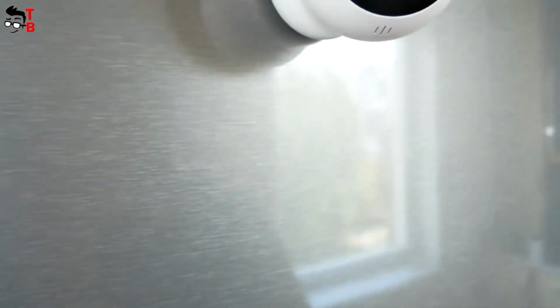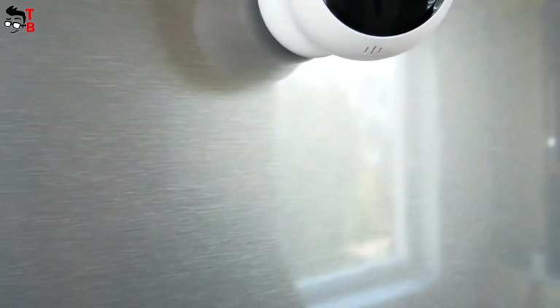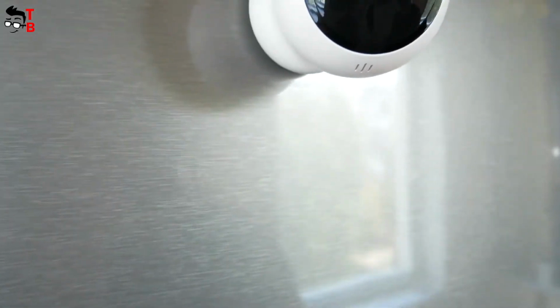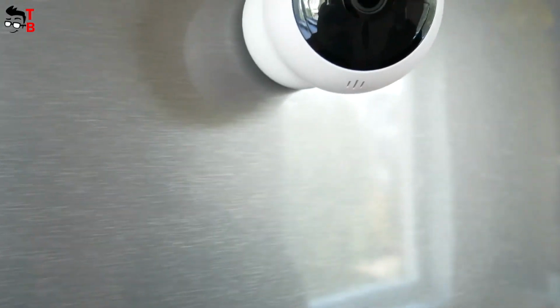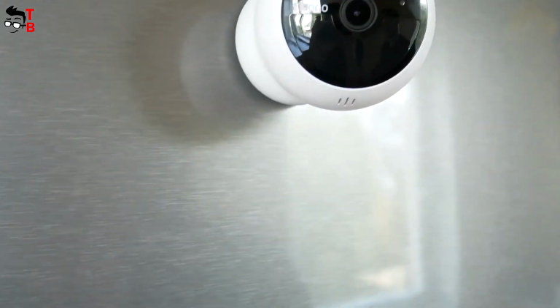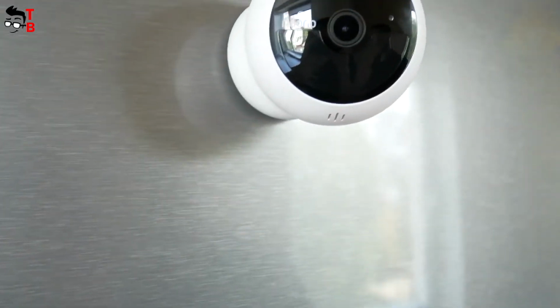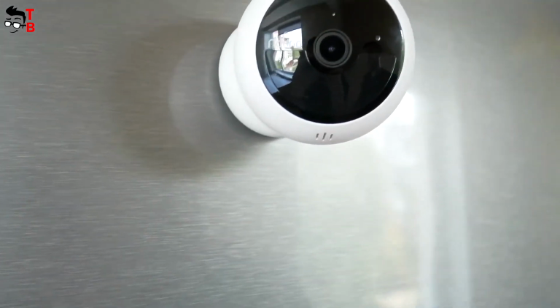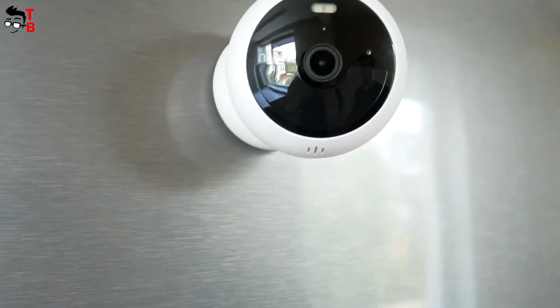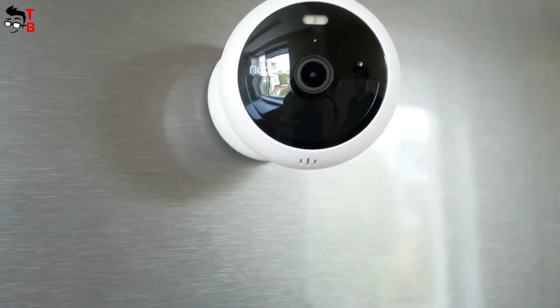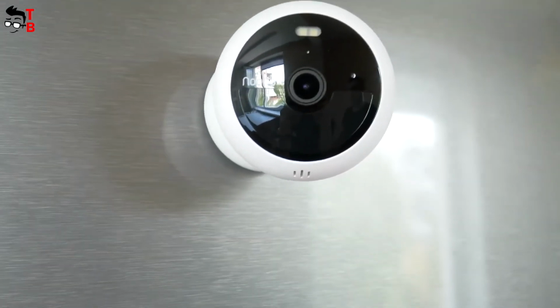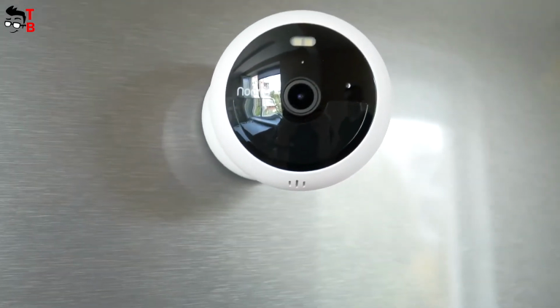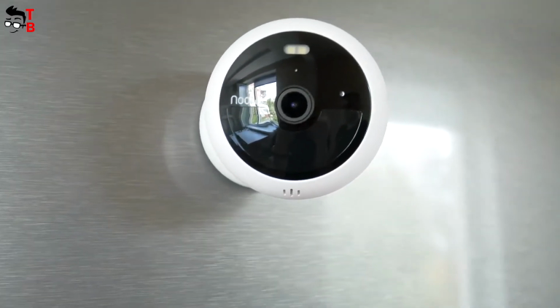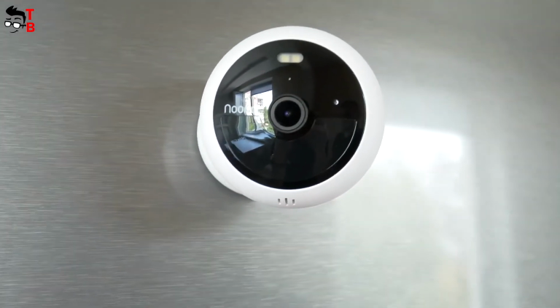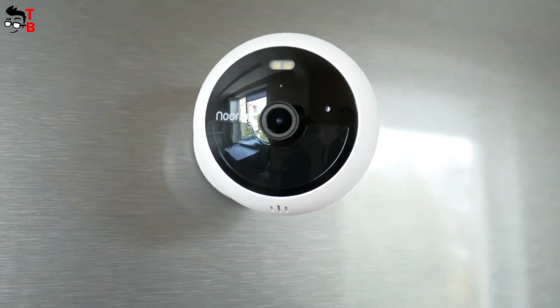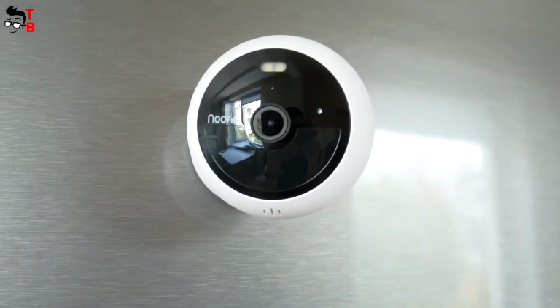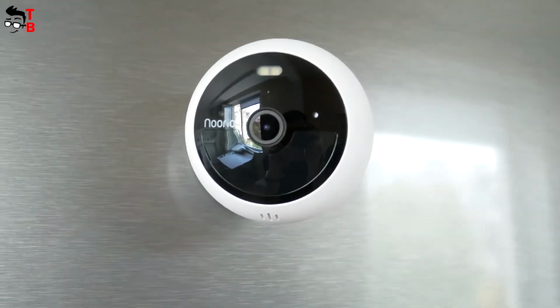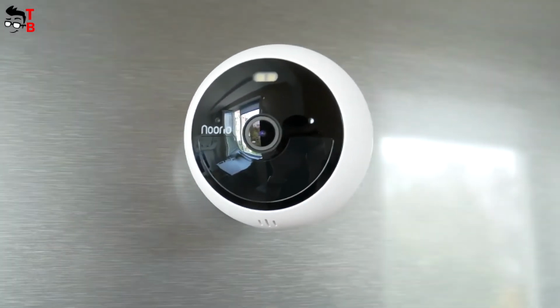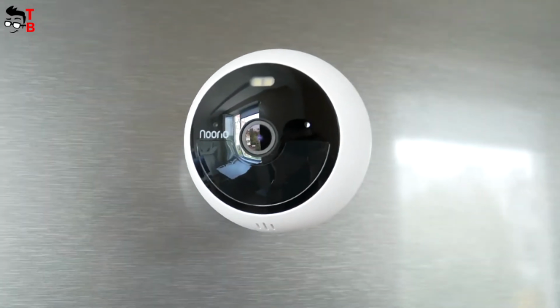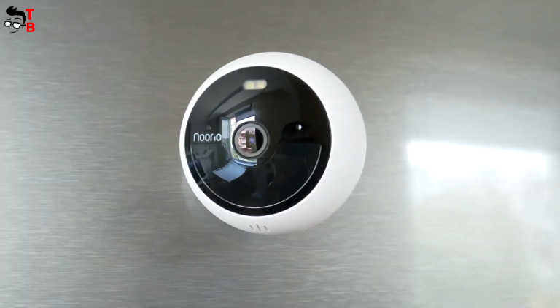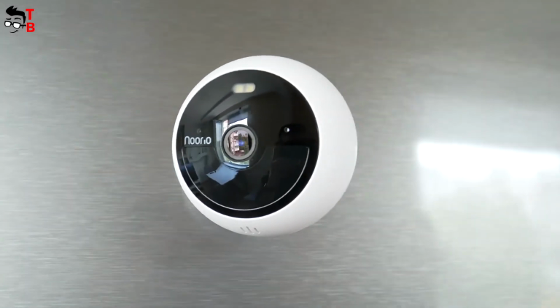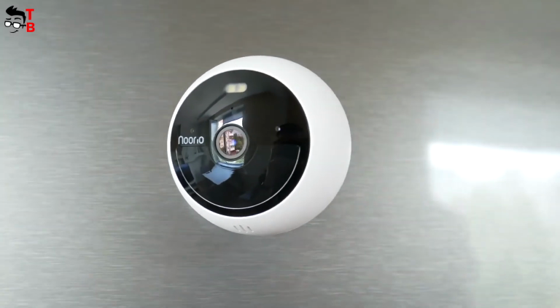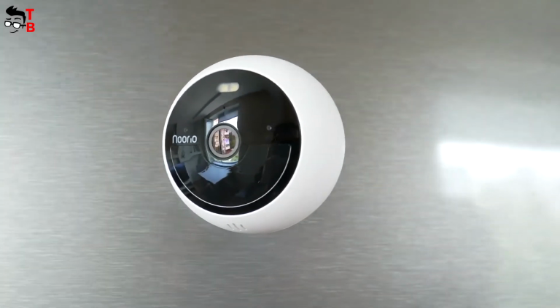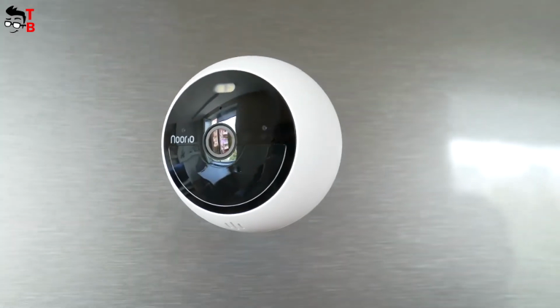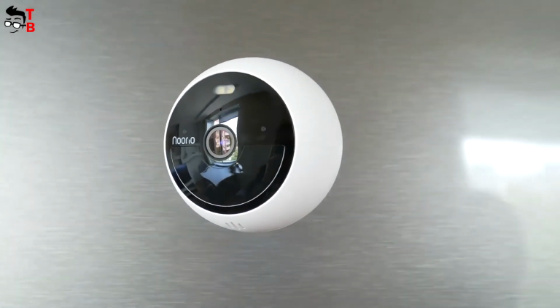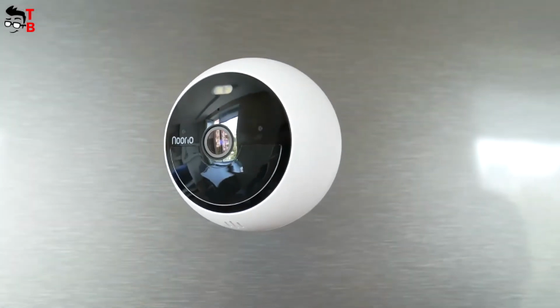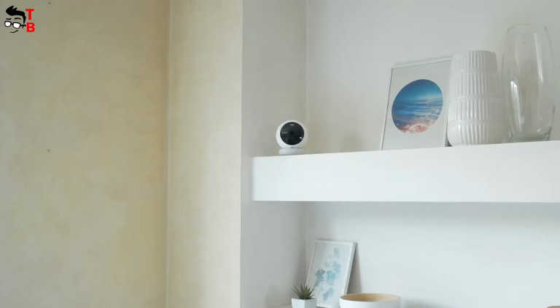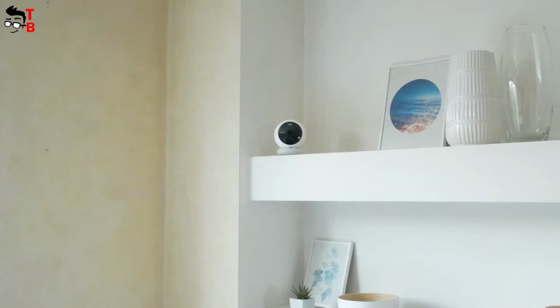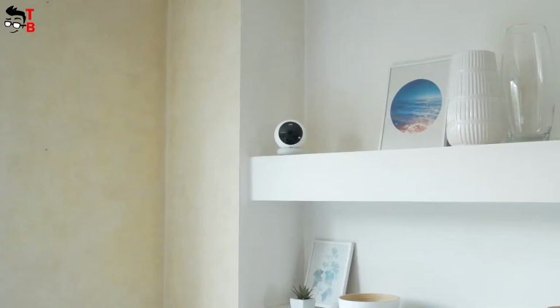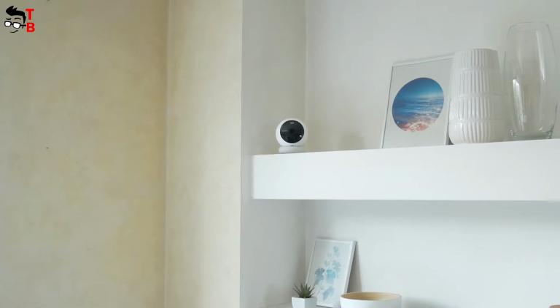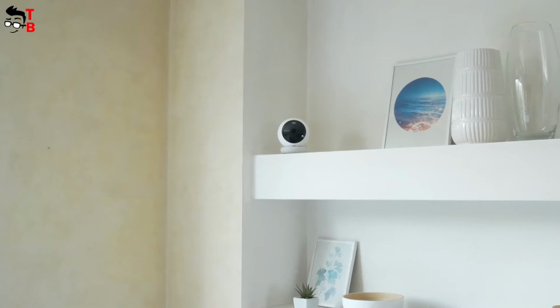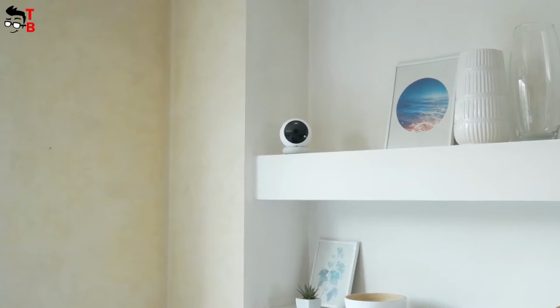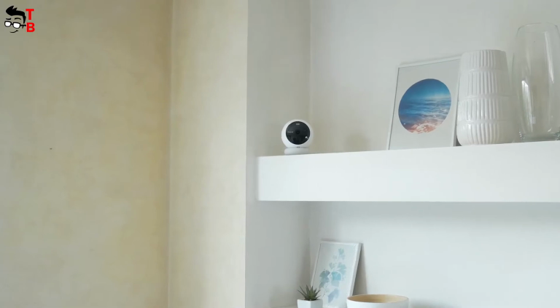Hey, what's up! It looks like I found the best security camera in 2022, at least on paper.